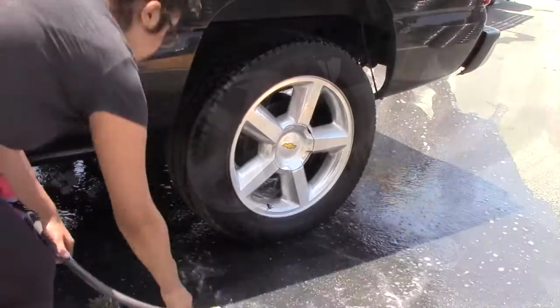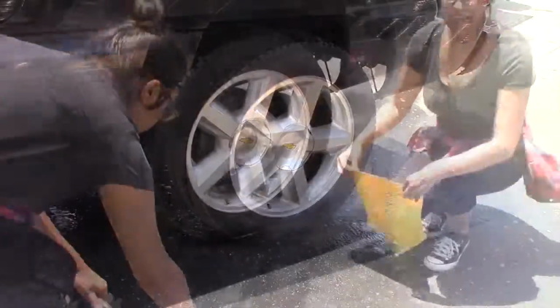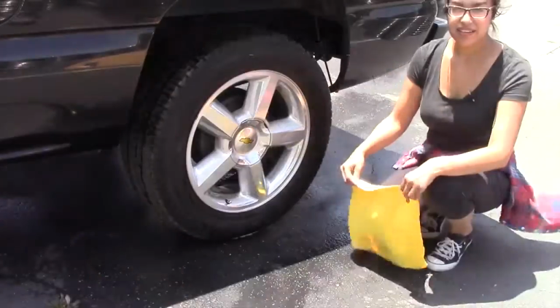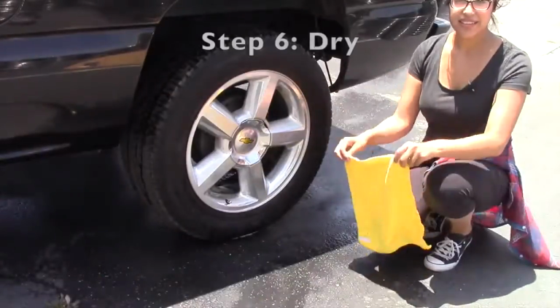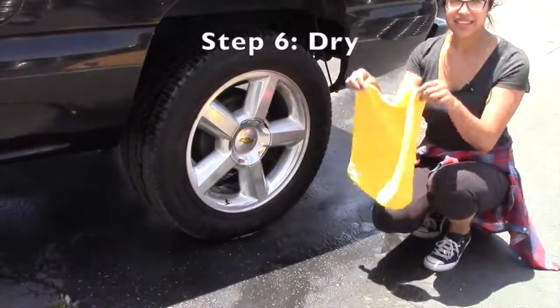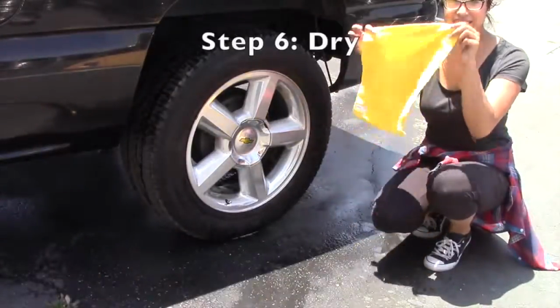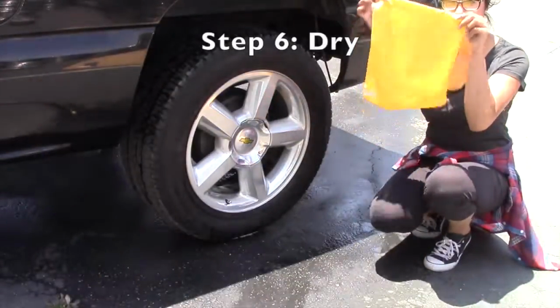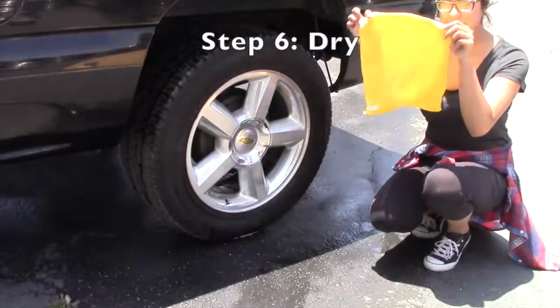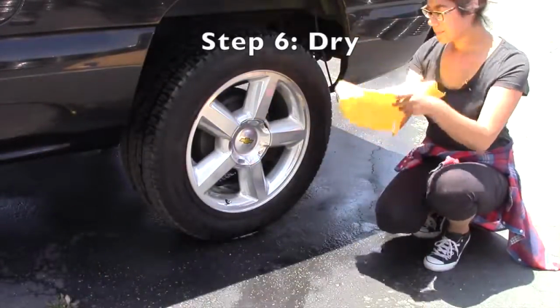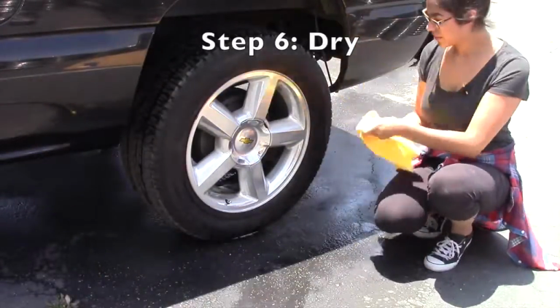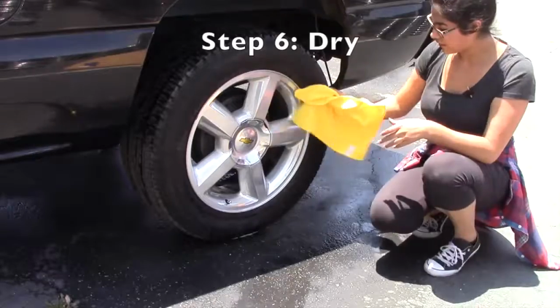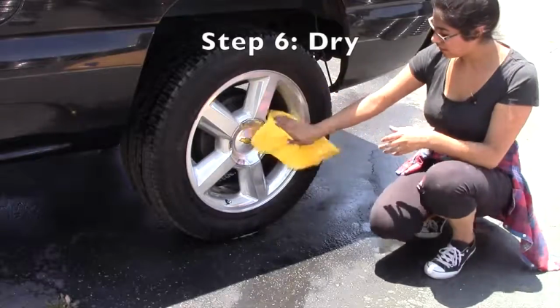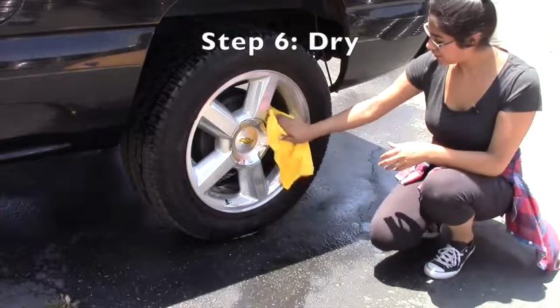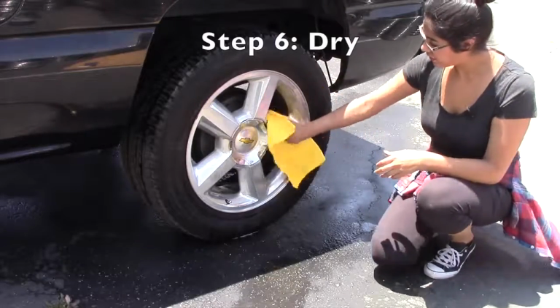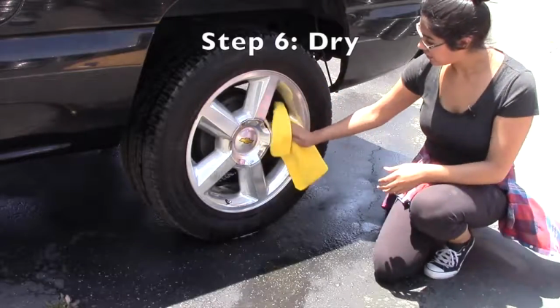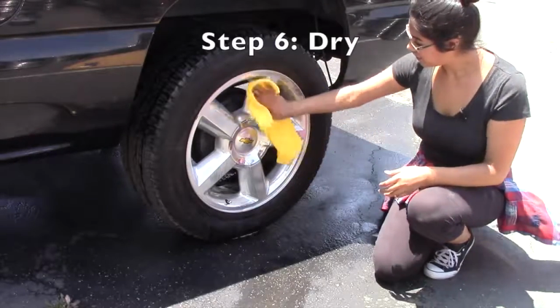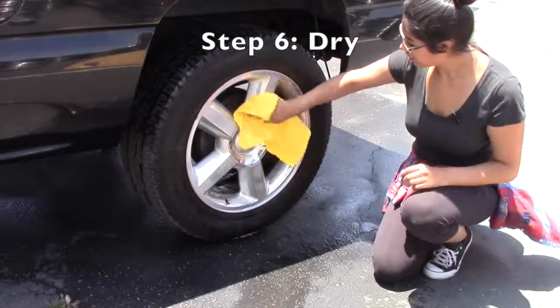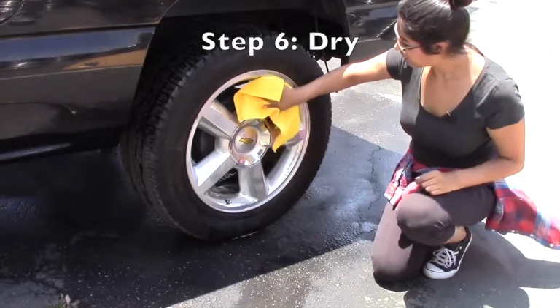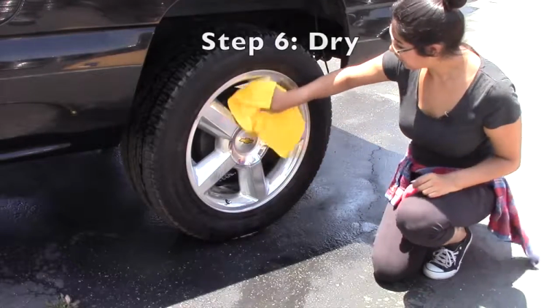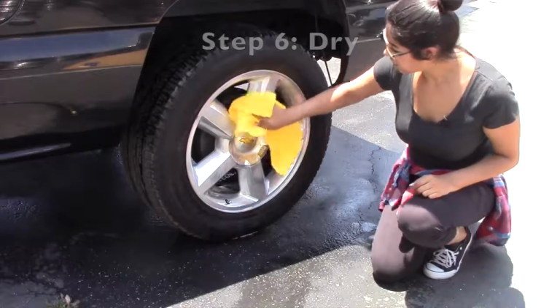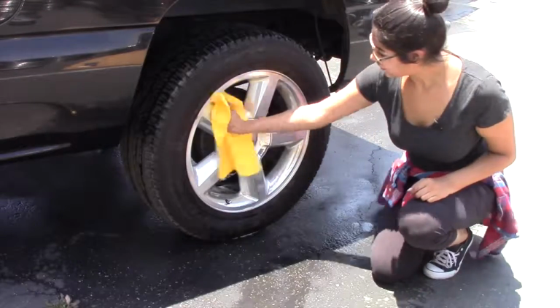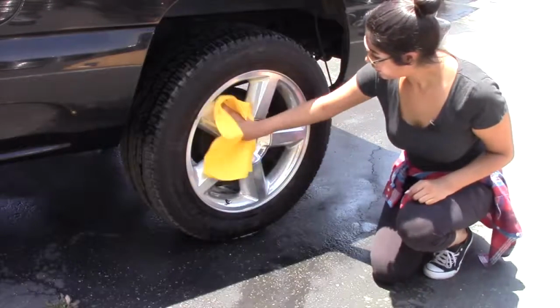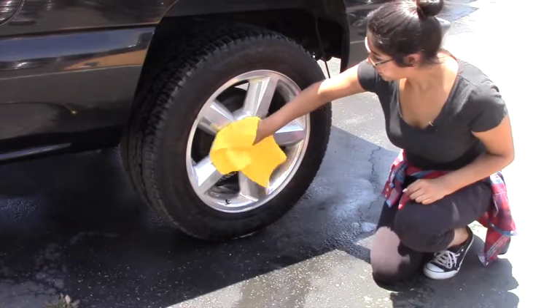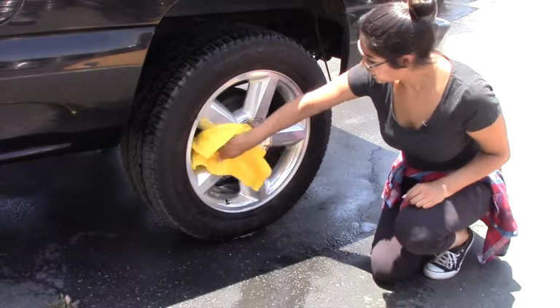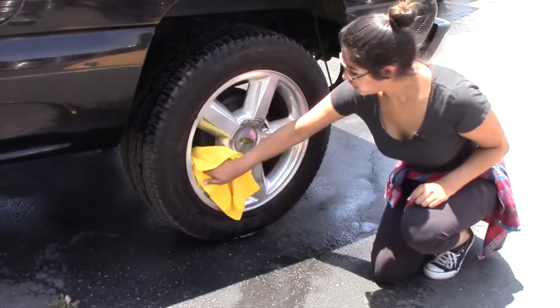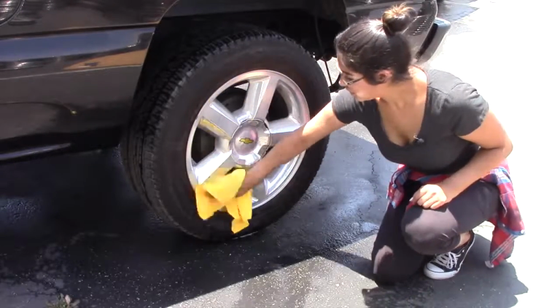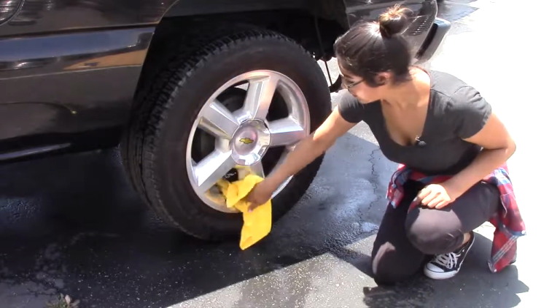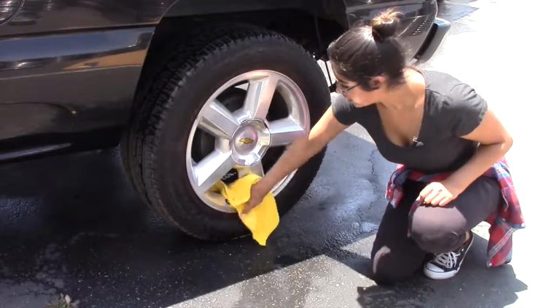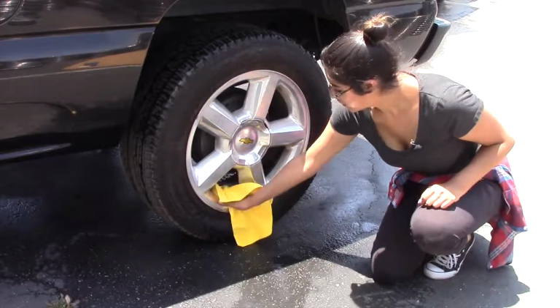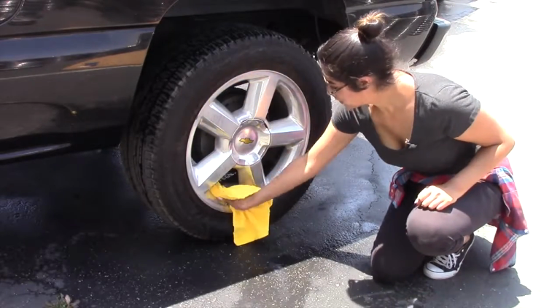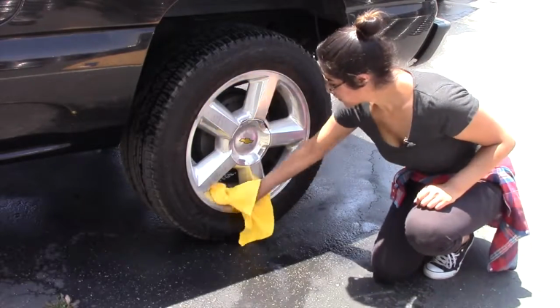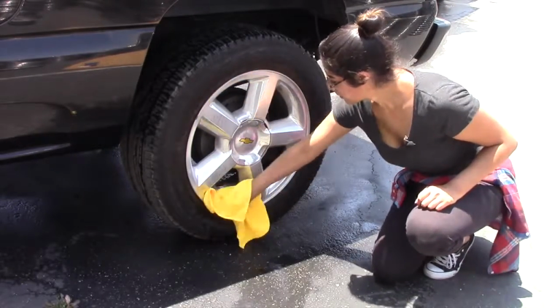Now I'm just going to take a clean terry cloth towel and dry my wheels, making sure to get in between the spokes as well.